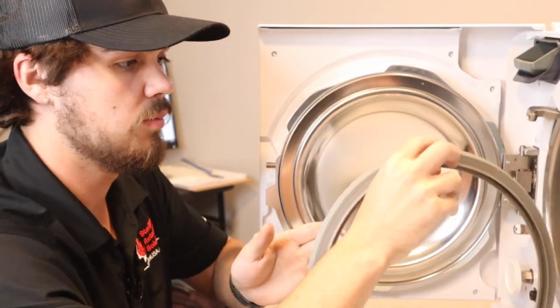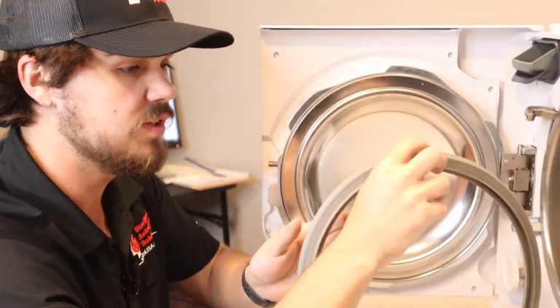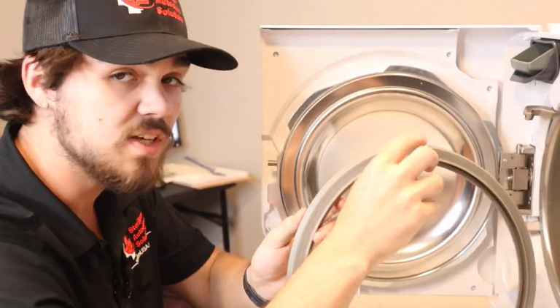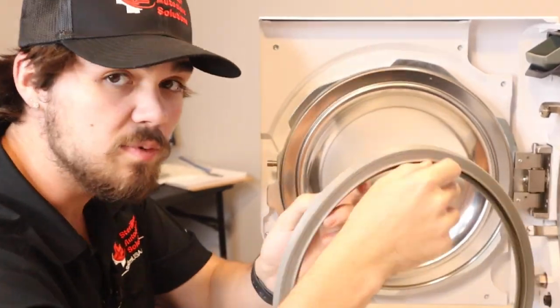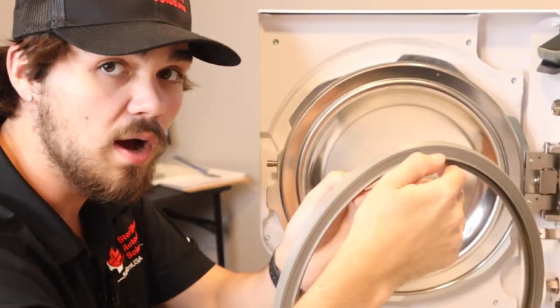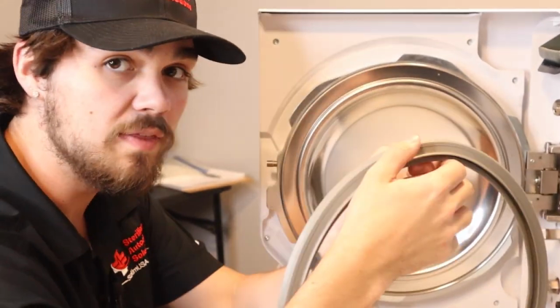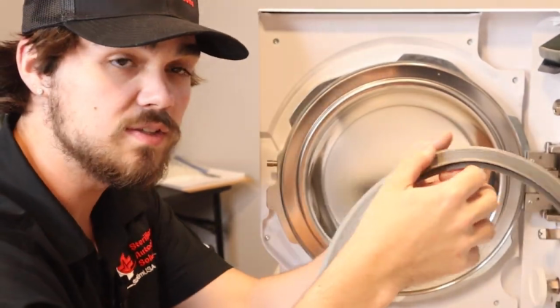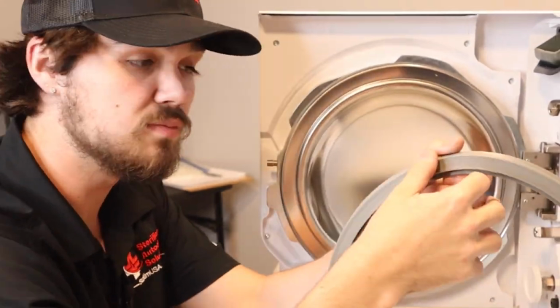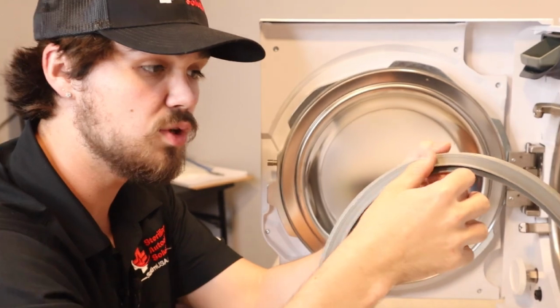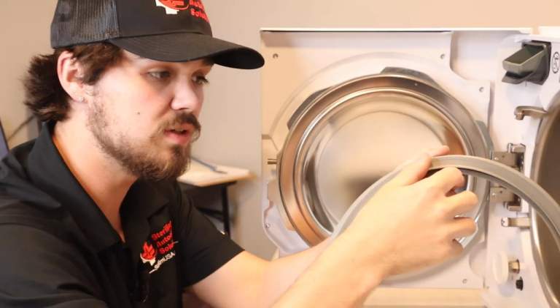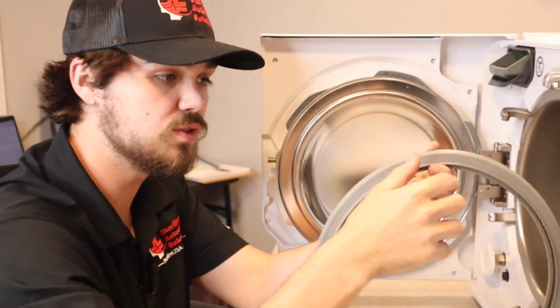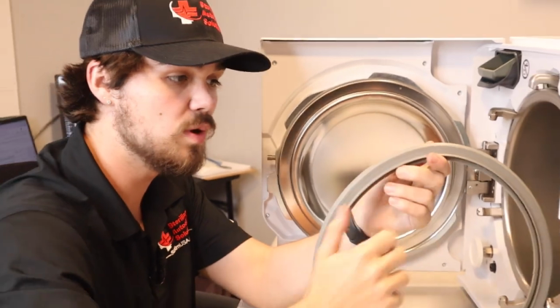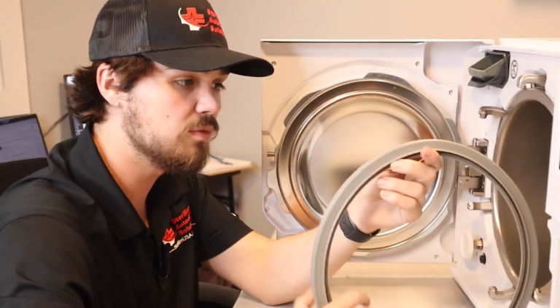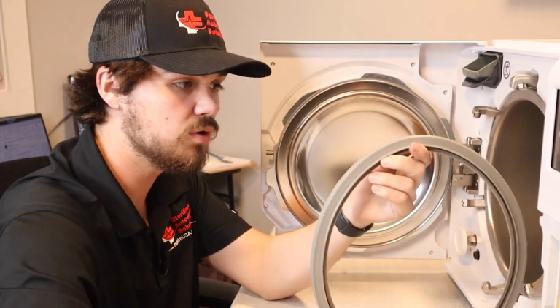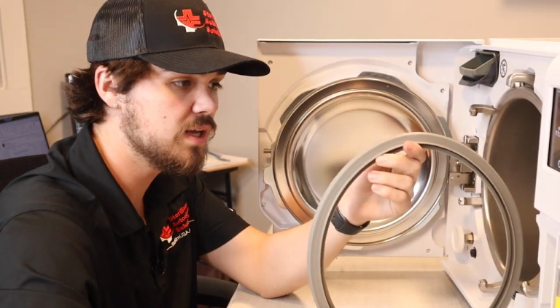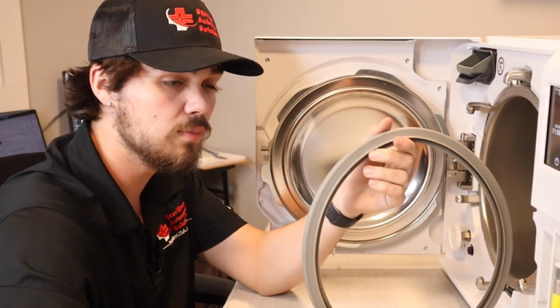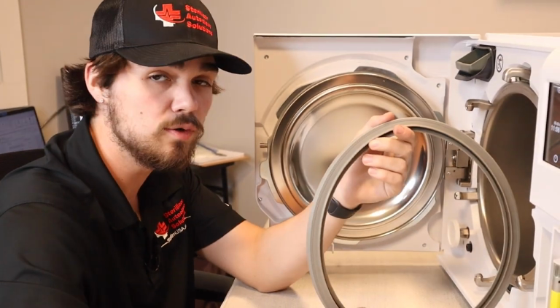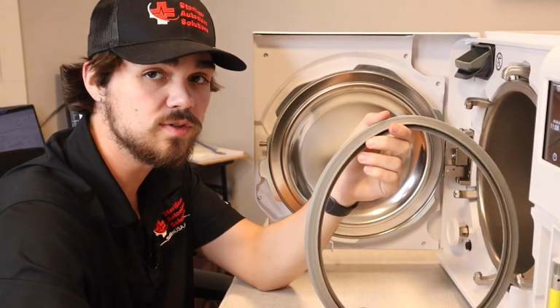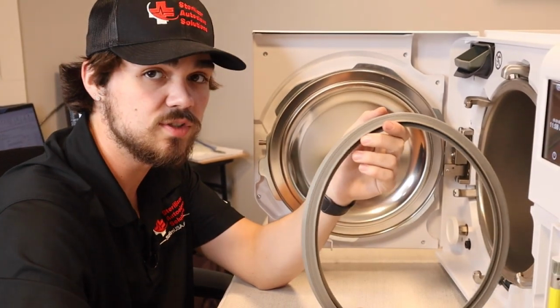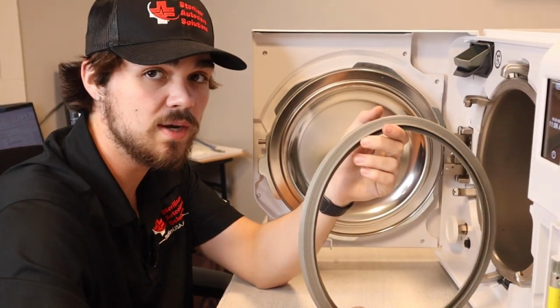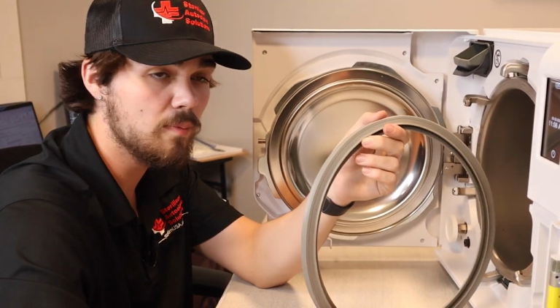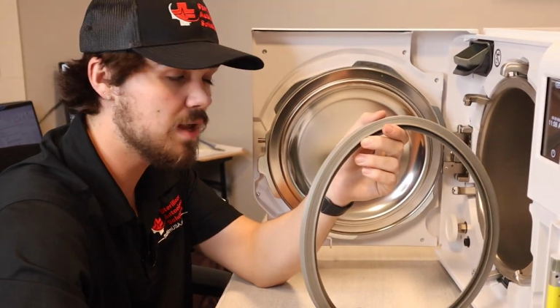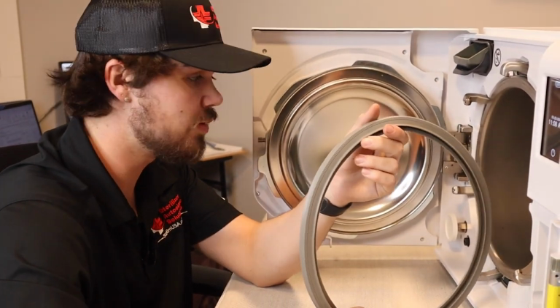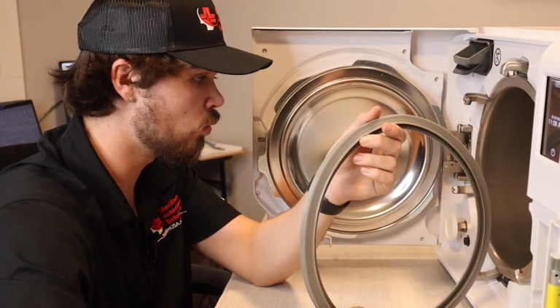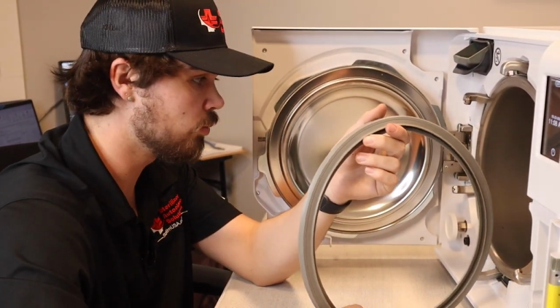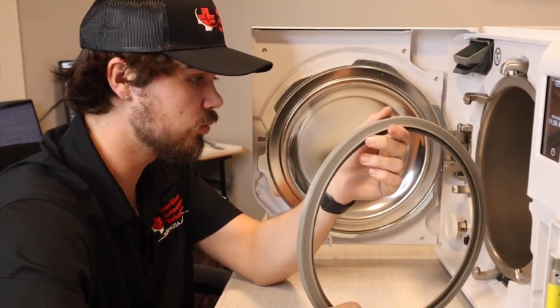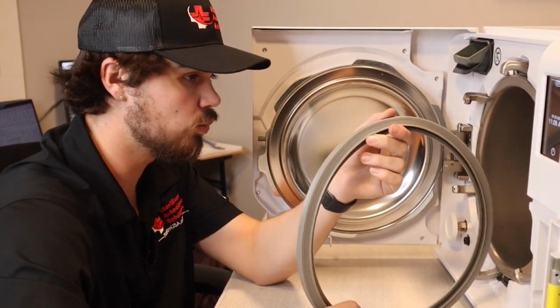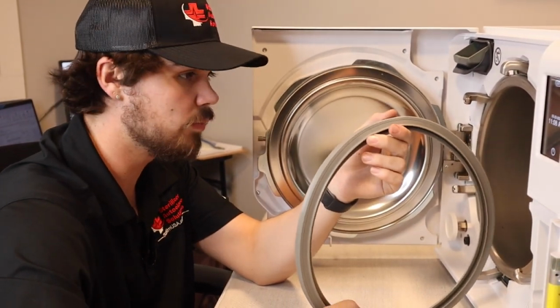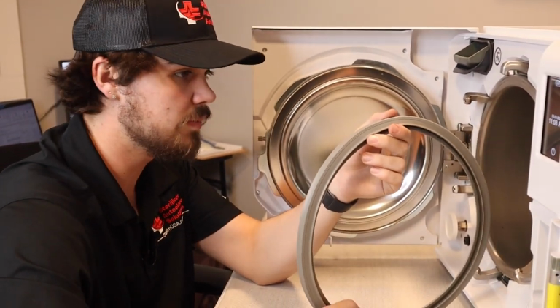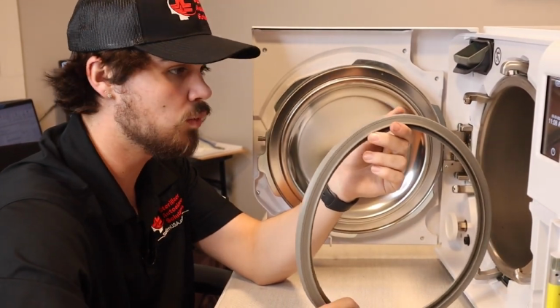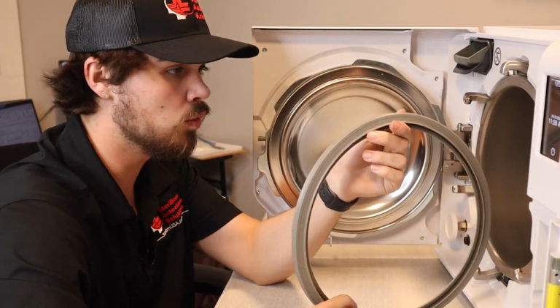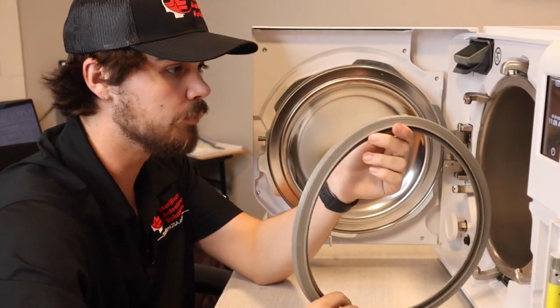Please keep in mind these units do have a preheat mode, so the chamber may be warm or the door may be warm.